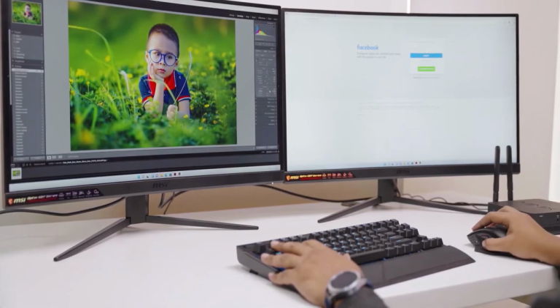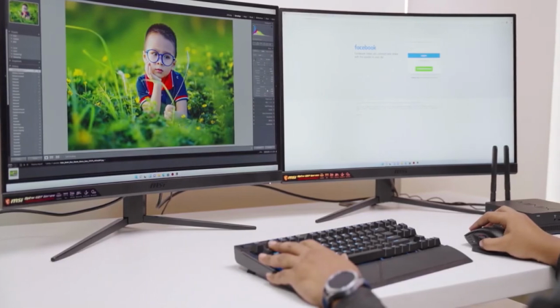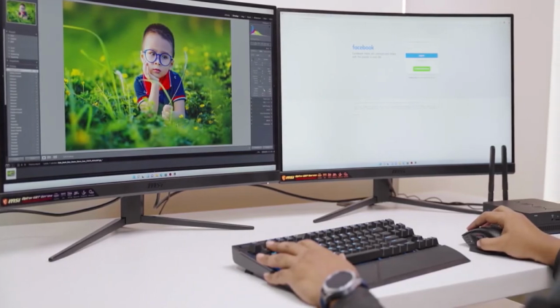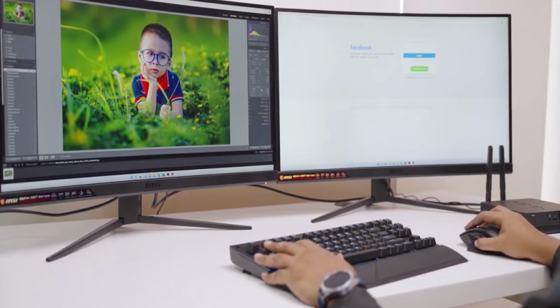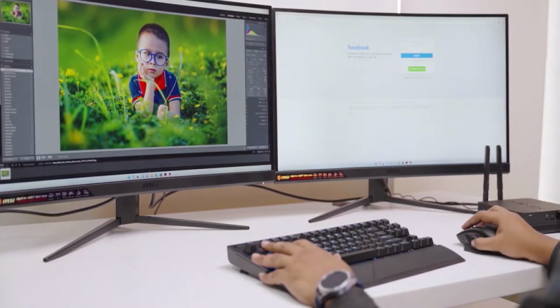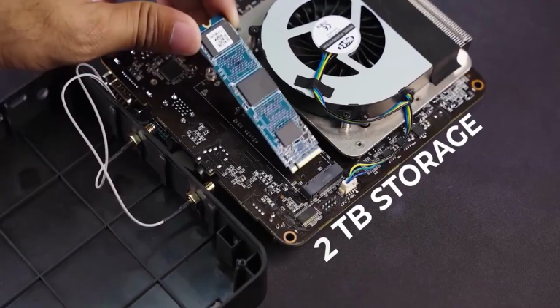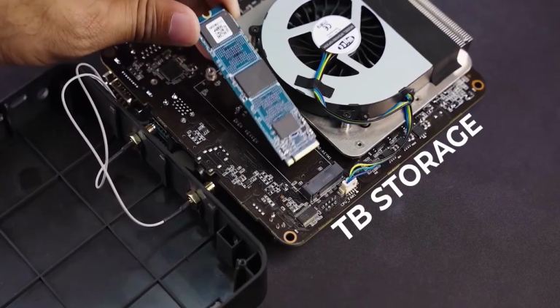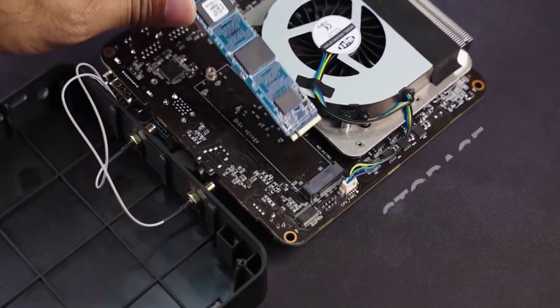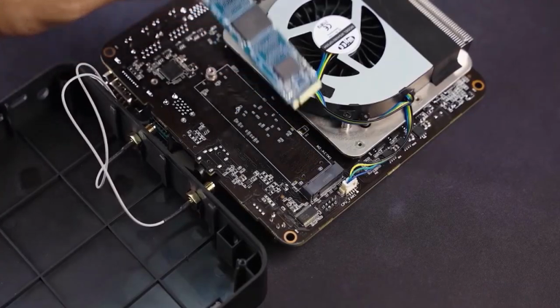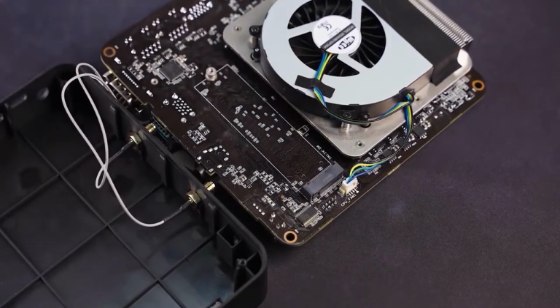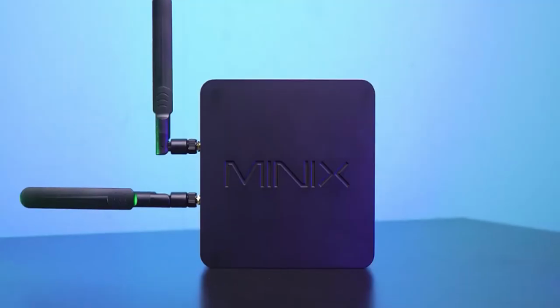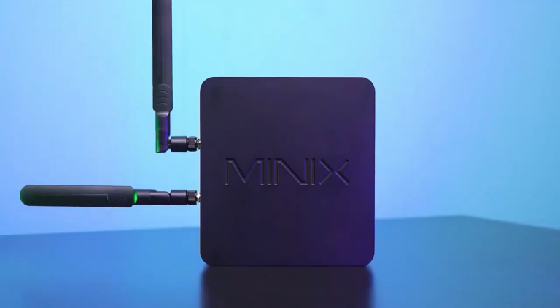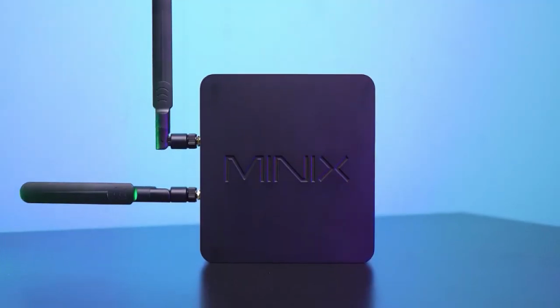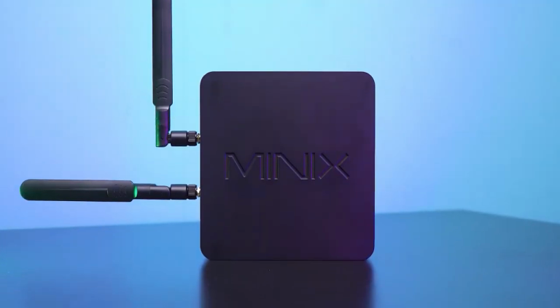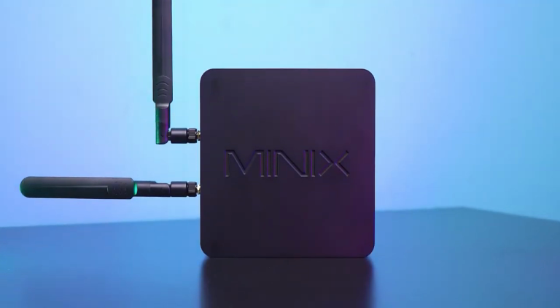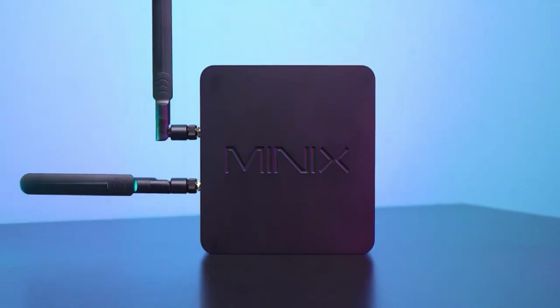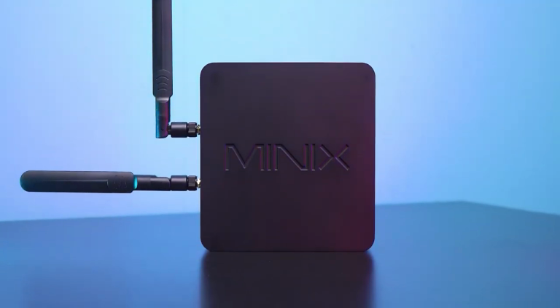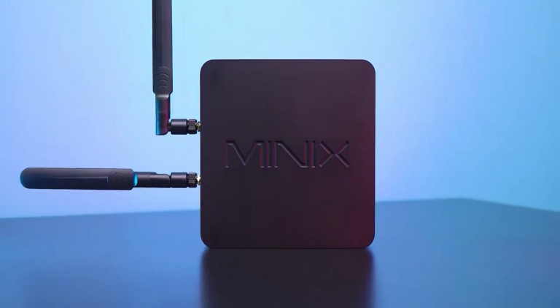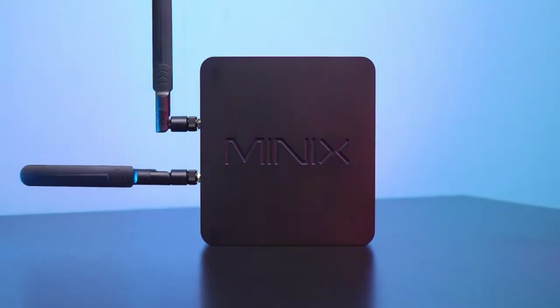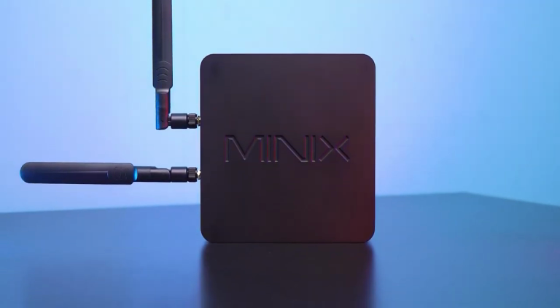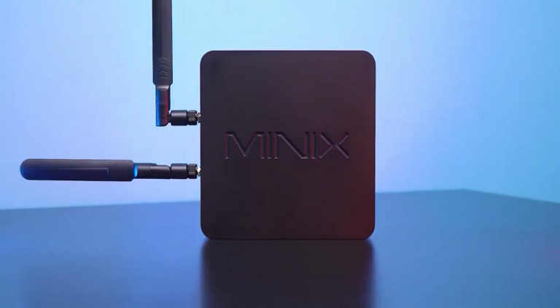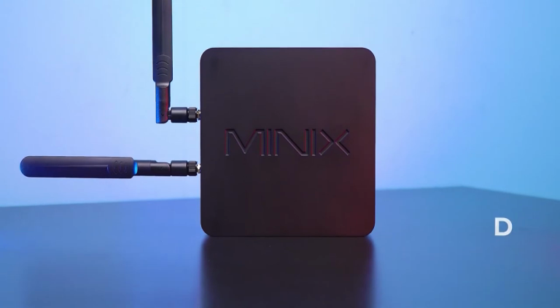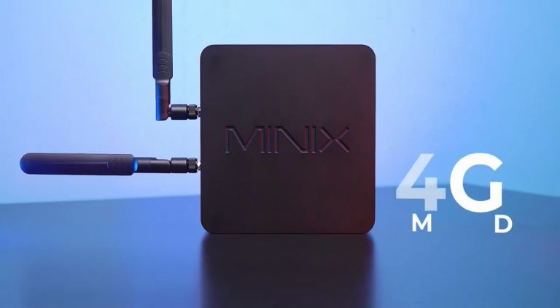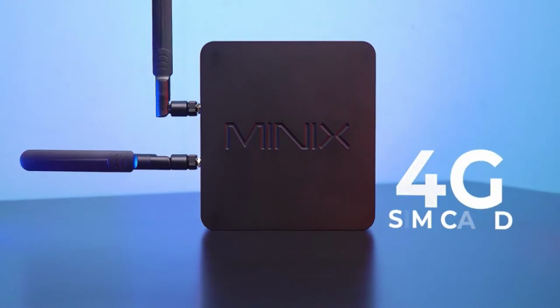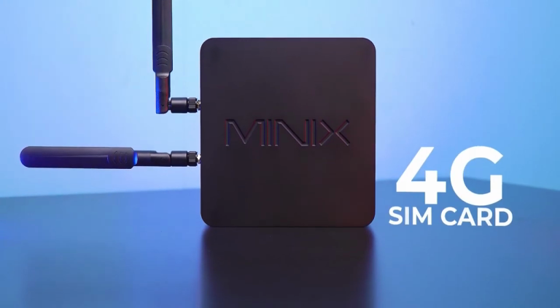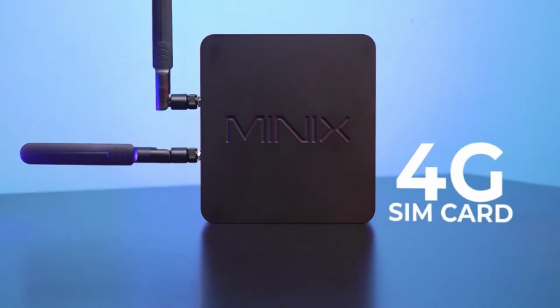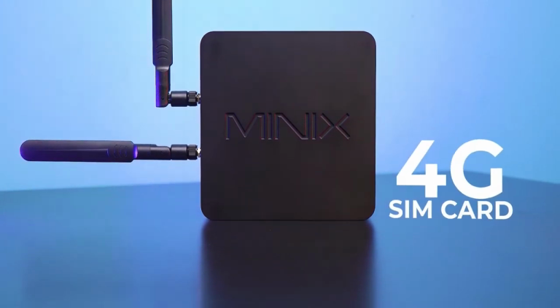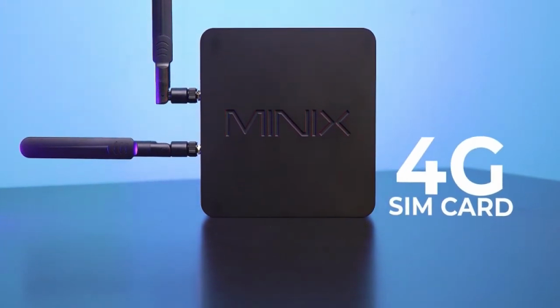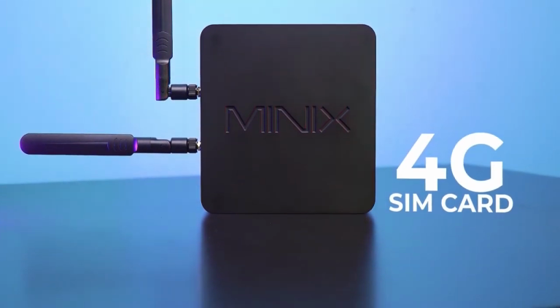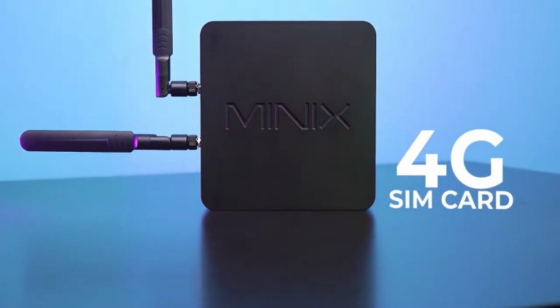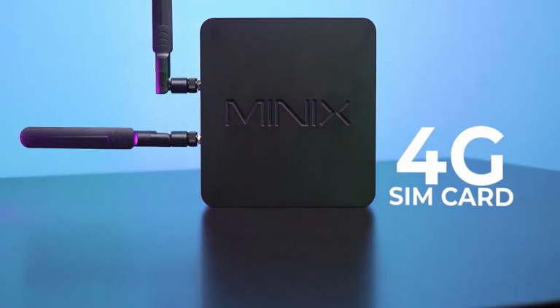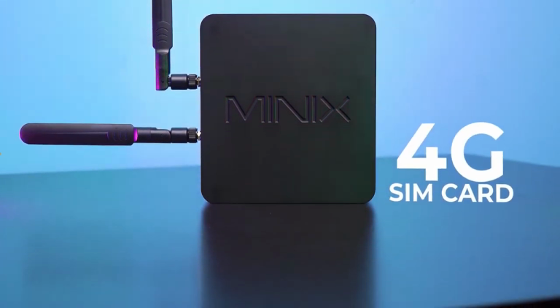To conclude, the Minix NGC5 Pro will not disappoint you if you're after a reliable mini-PC for your workstation.